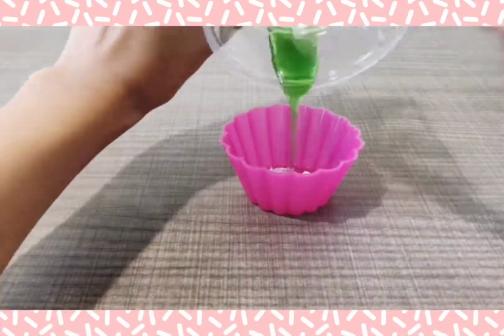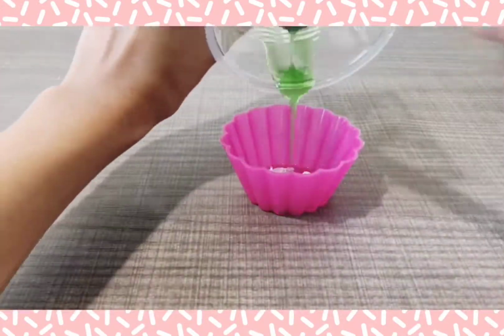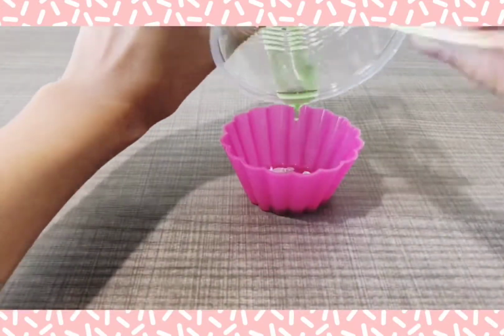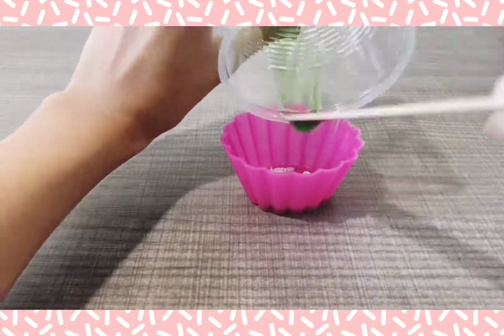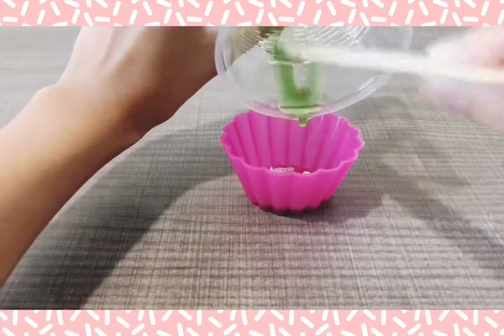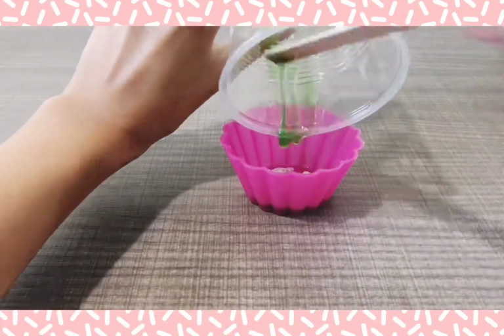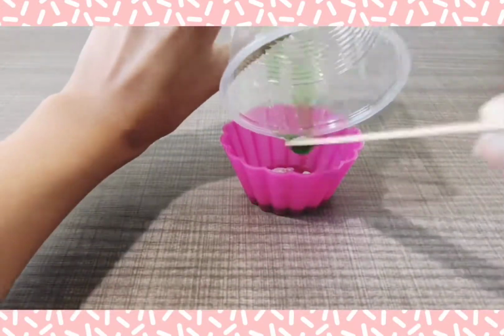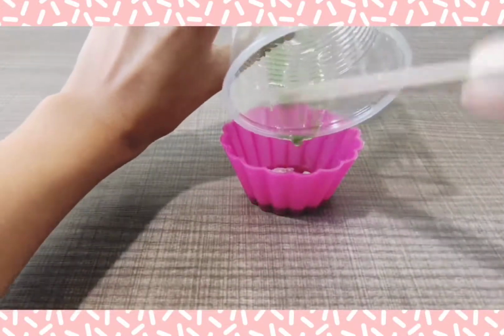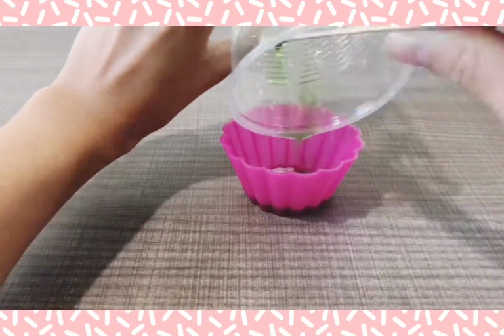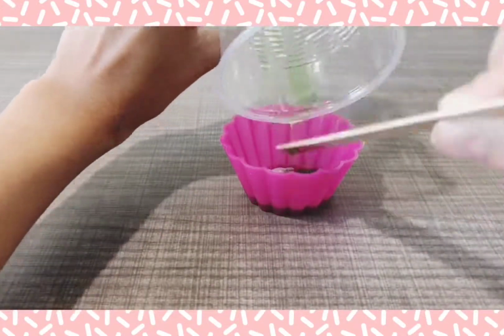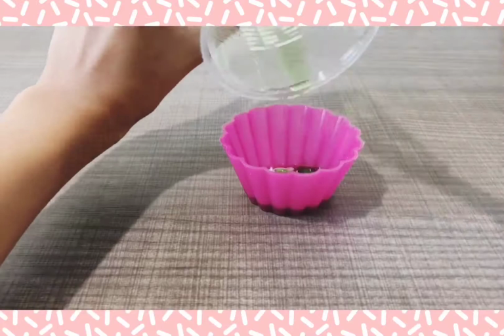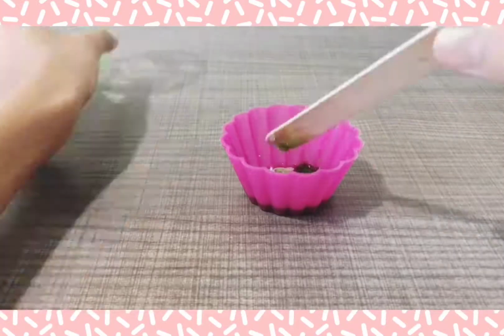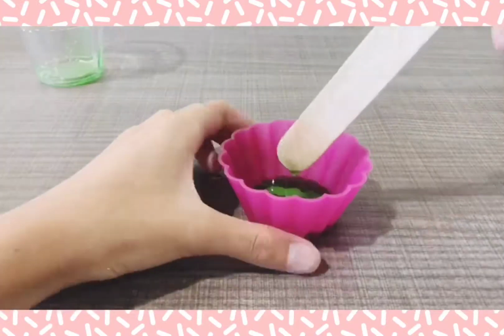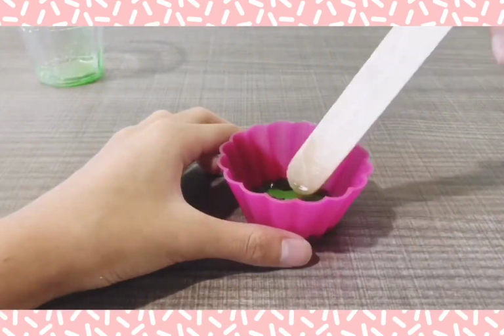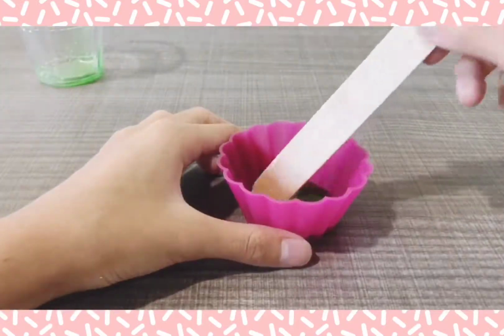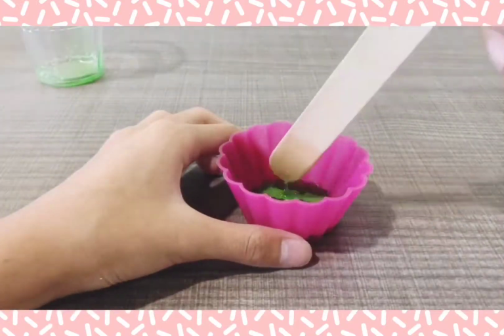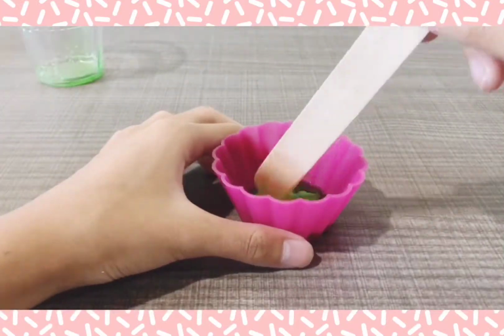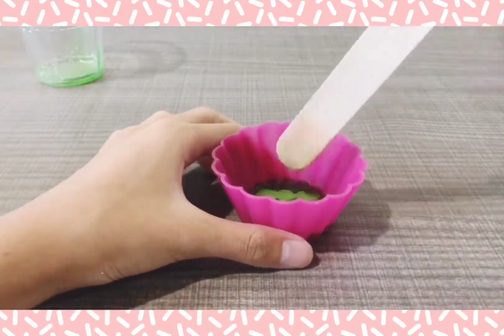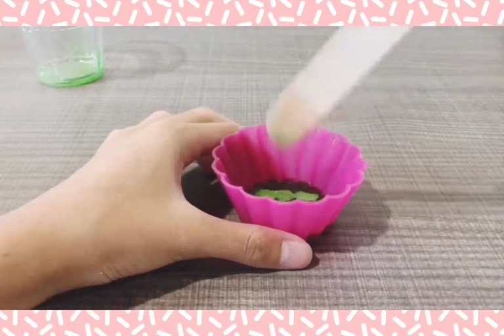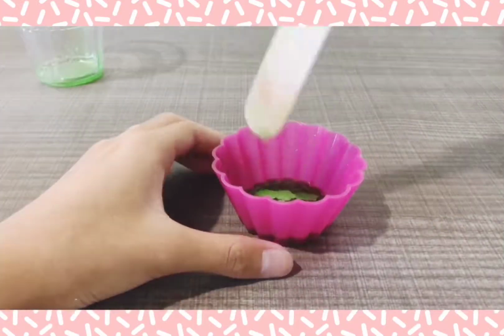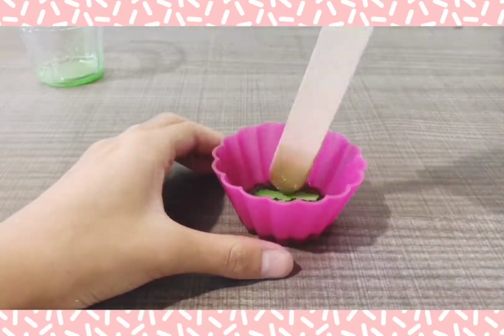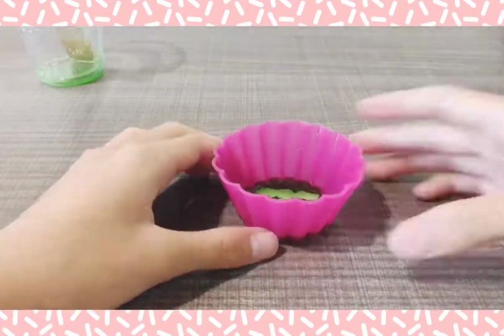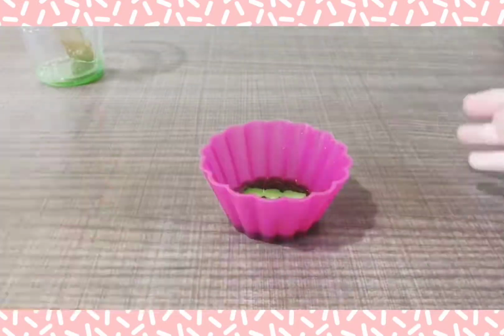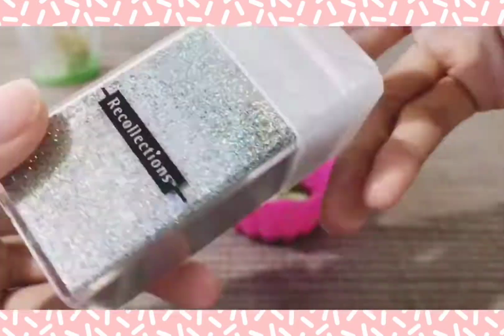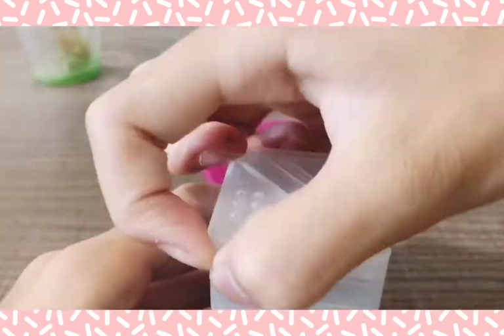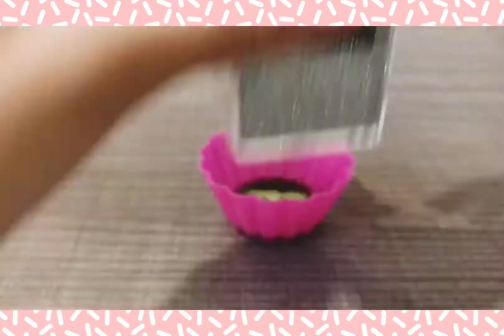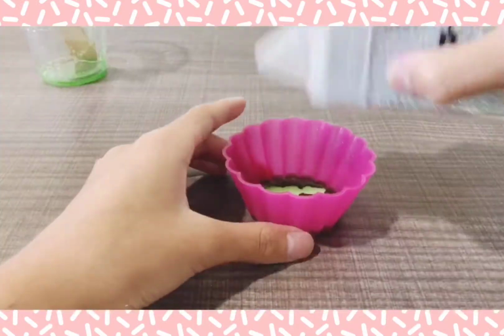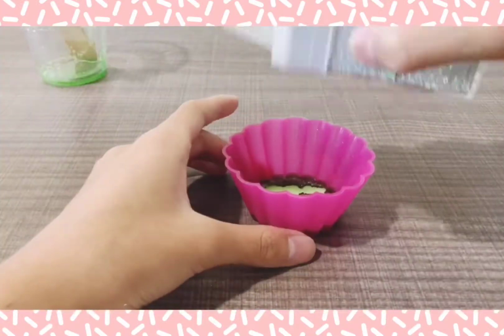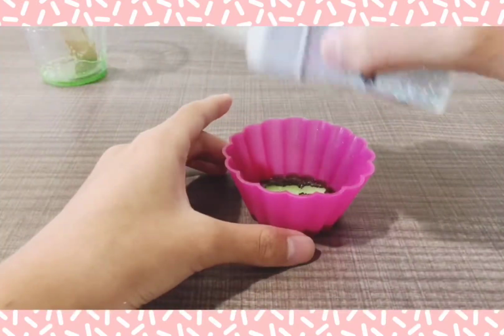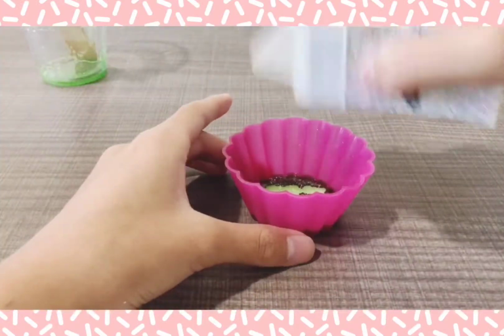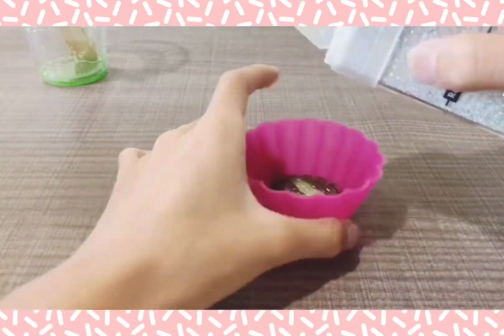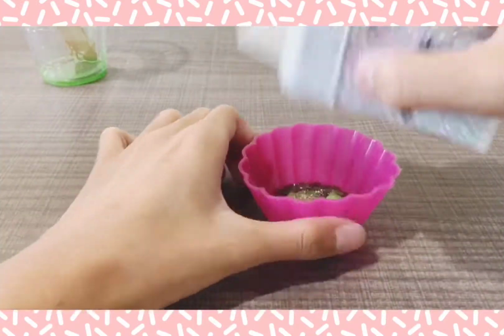Now I'm going to pour the resin into the mold. And after this I'm going to add some more glitter.